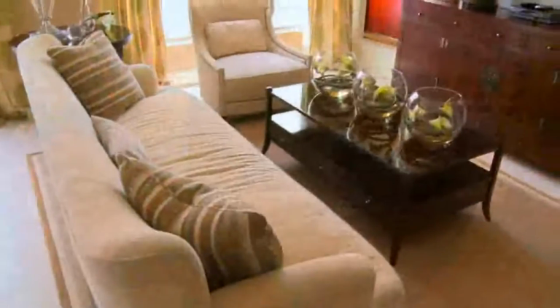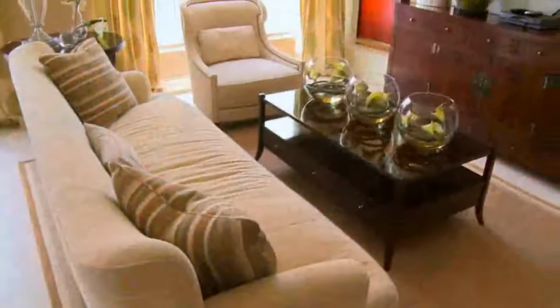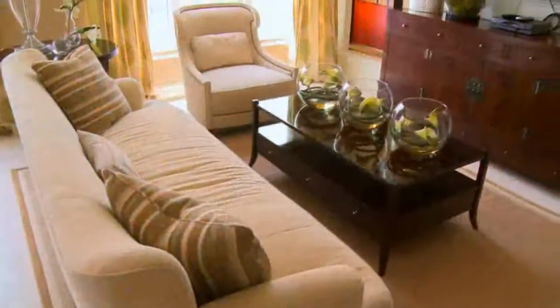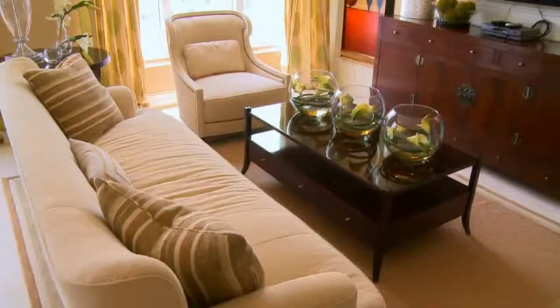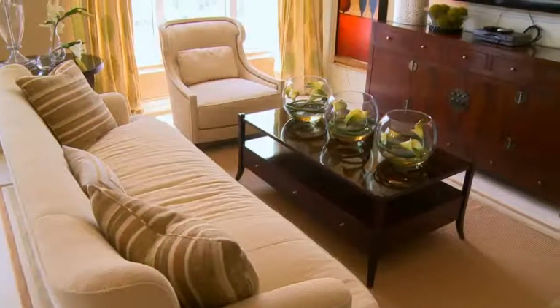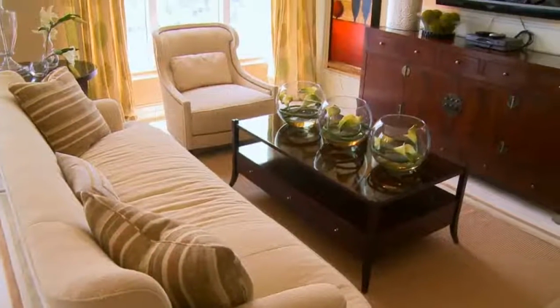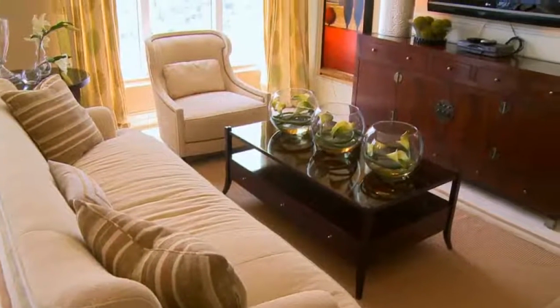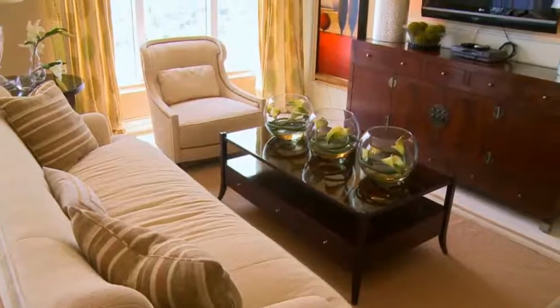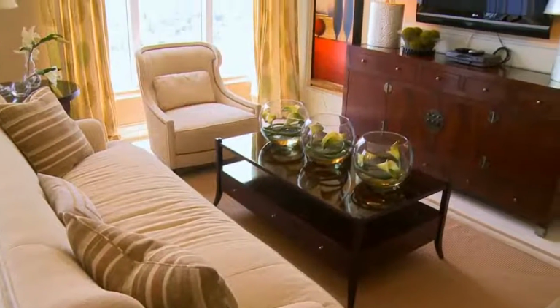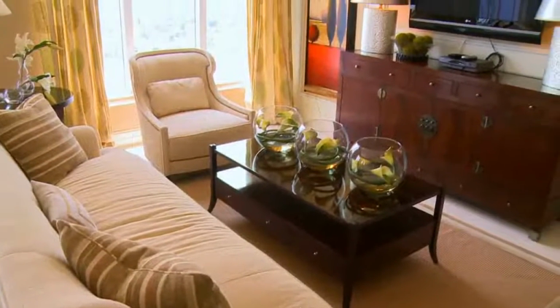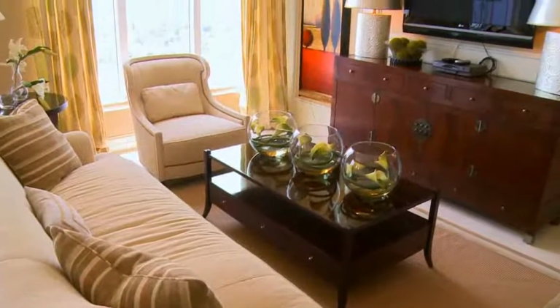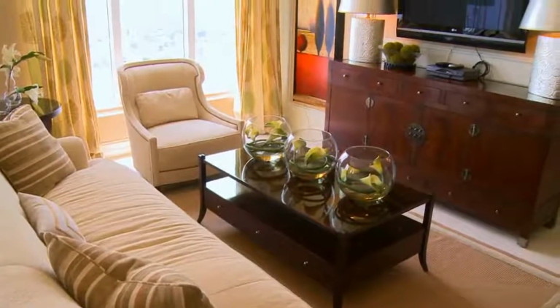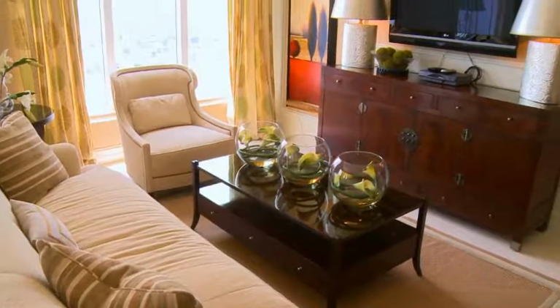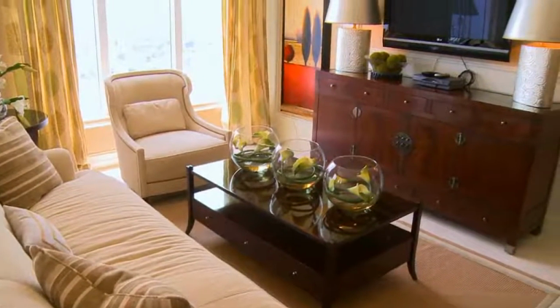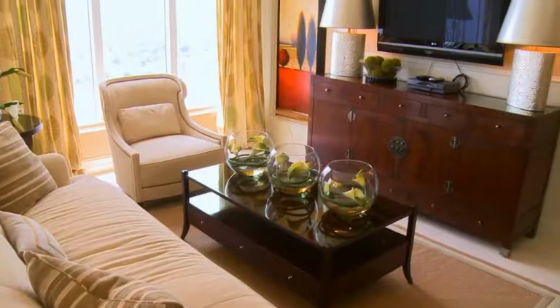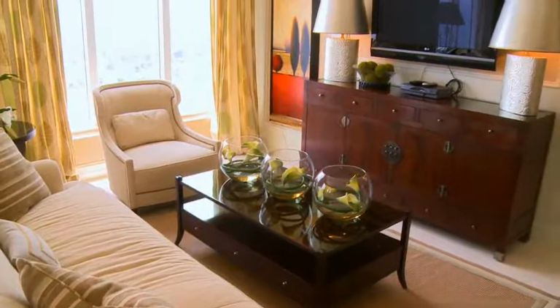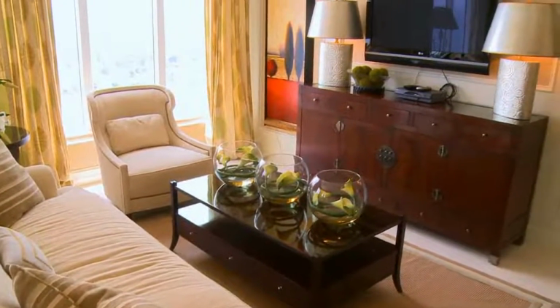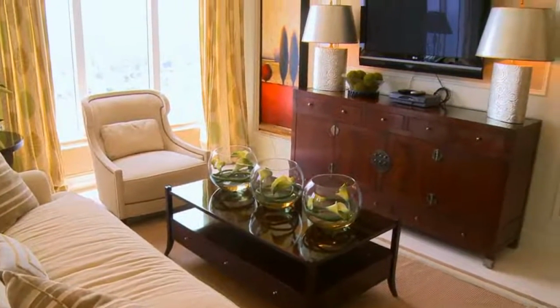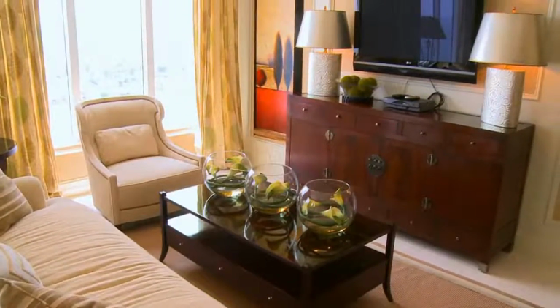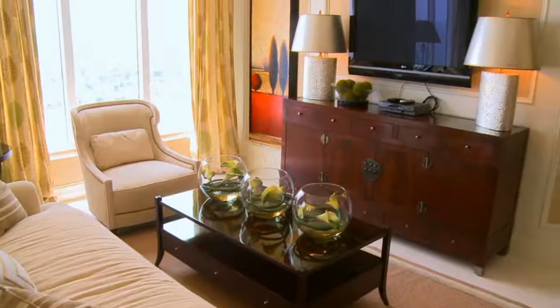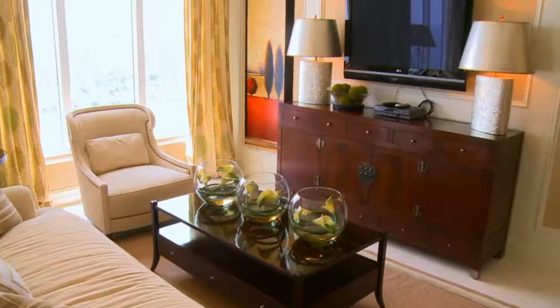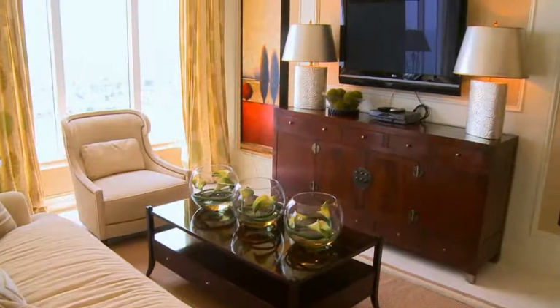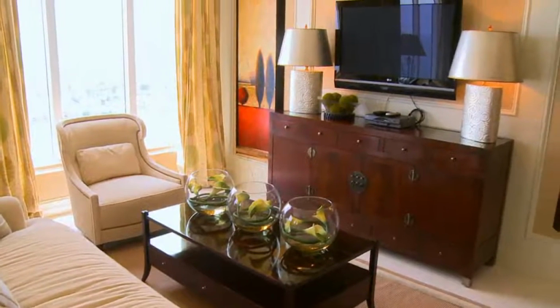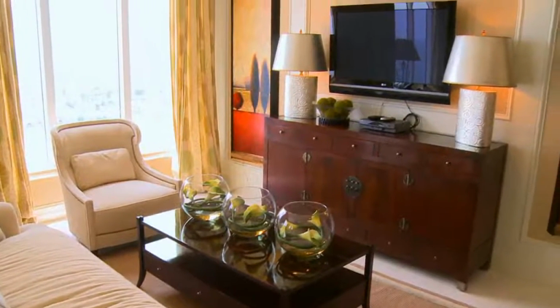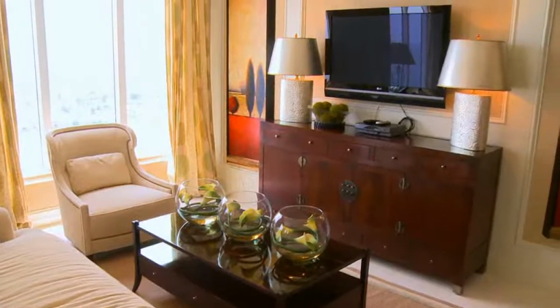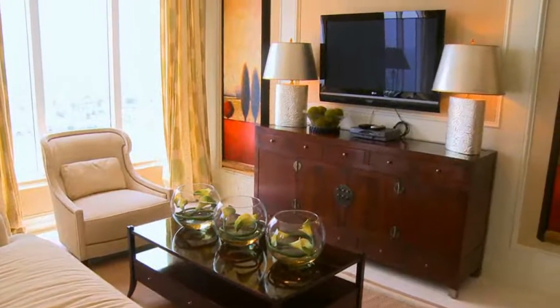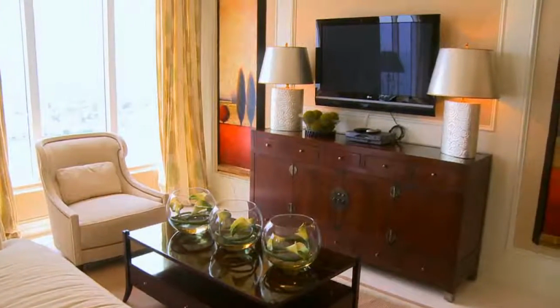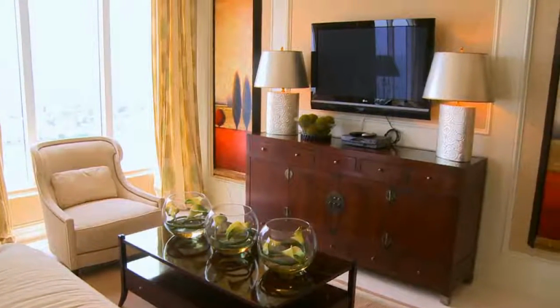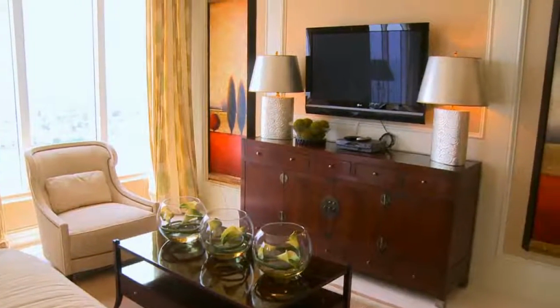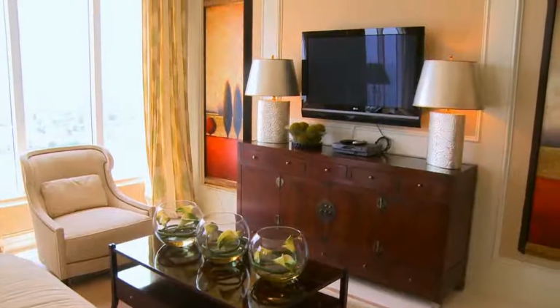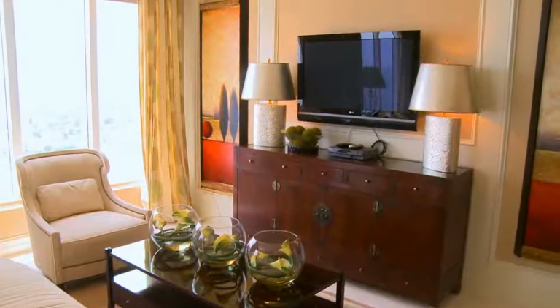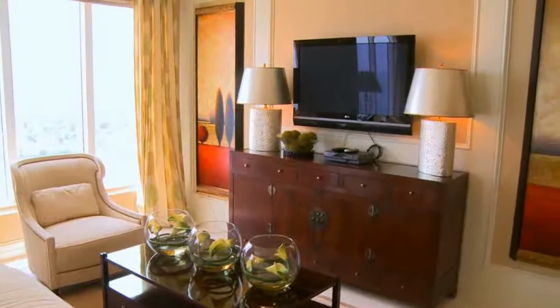Indulge in casual elegance in this cozy family room, which offers views of the ocean.